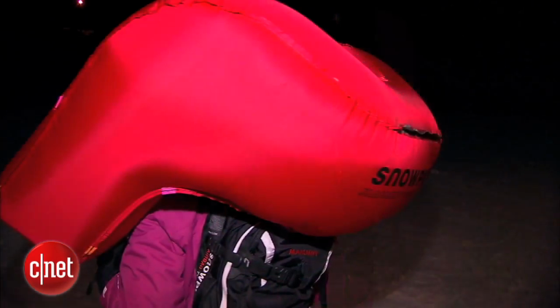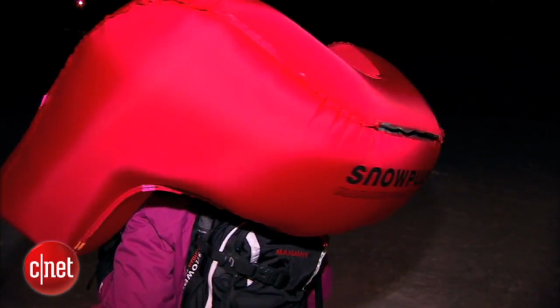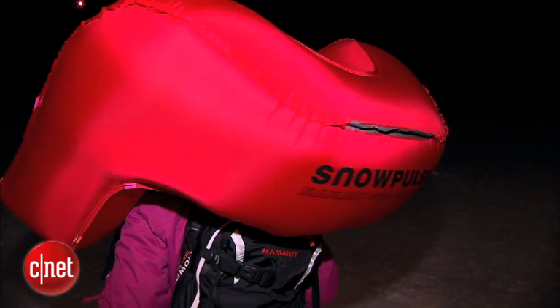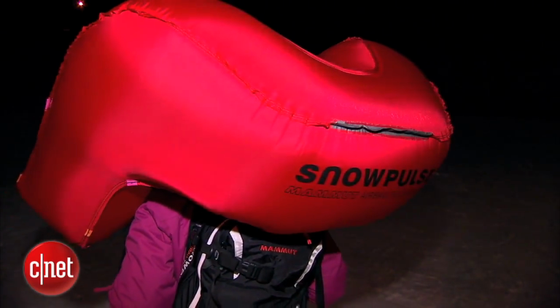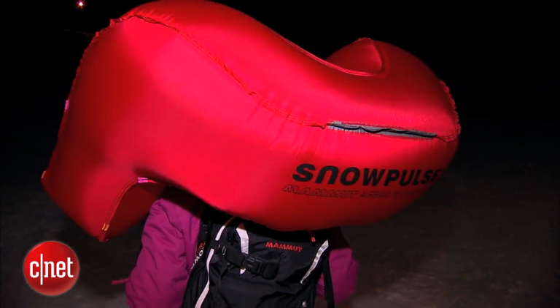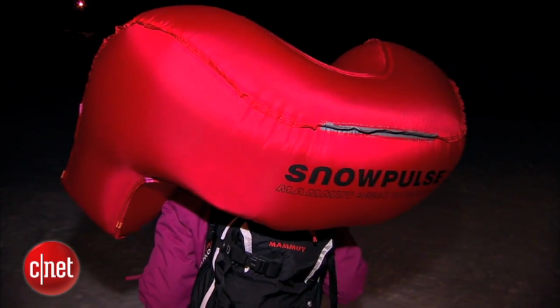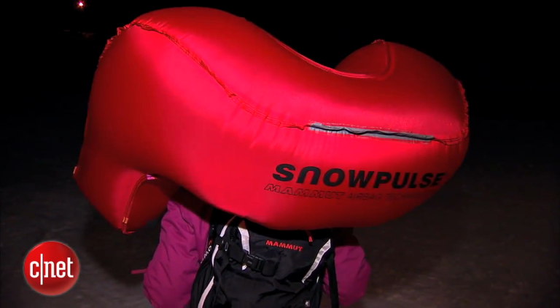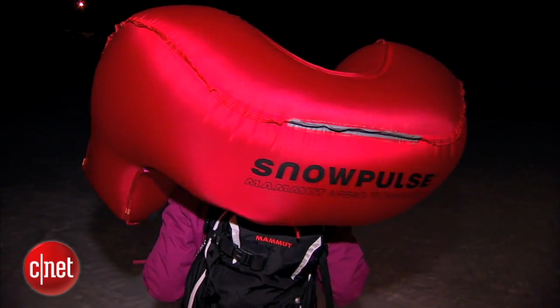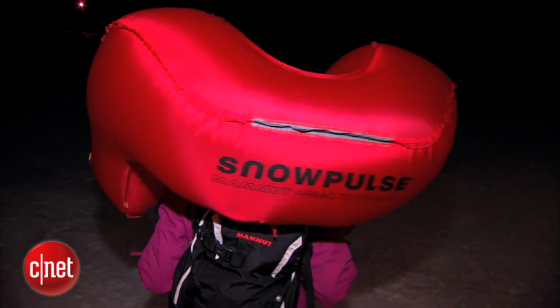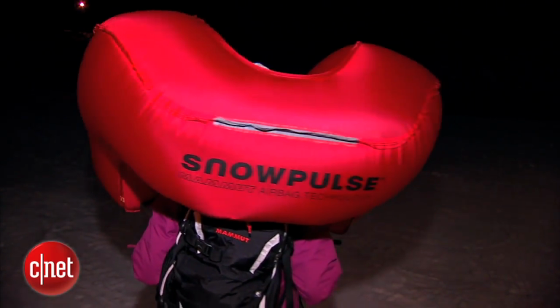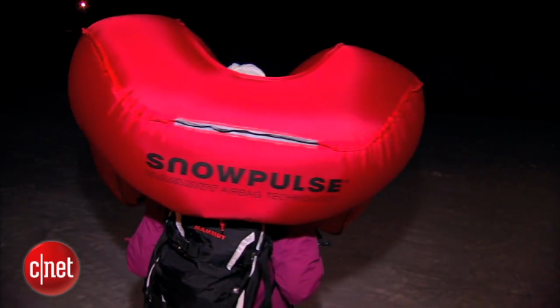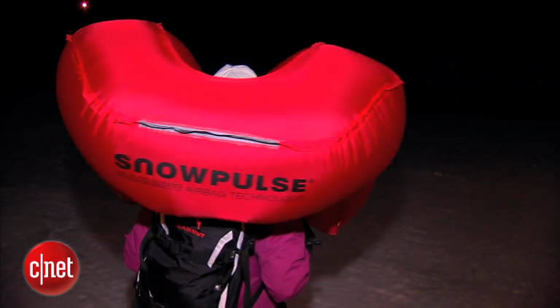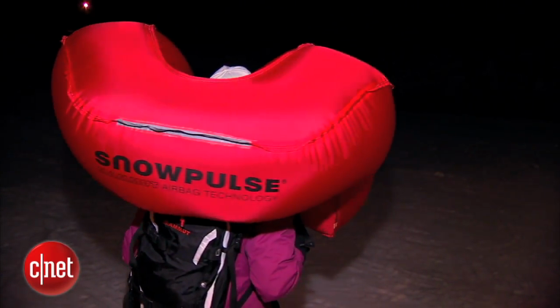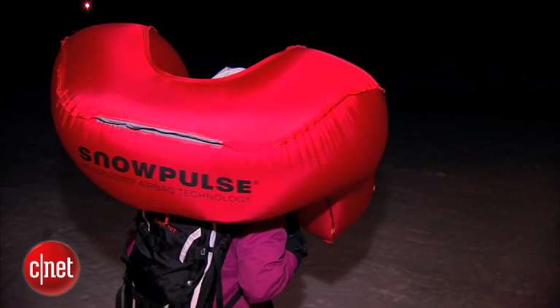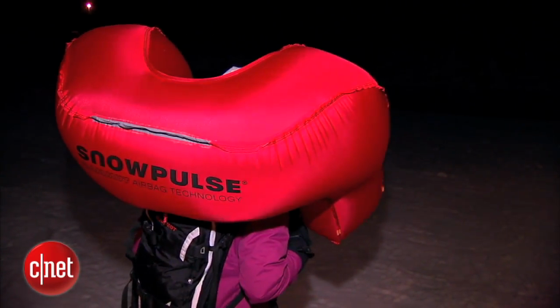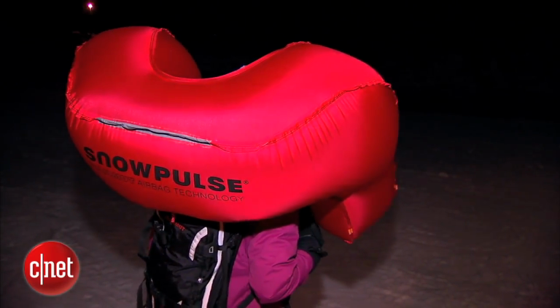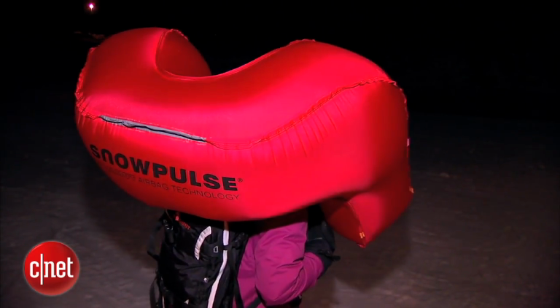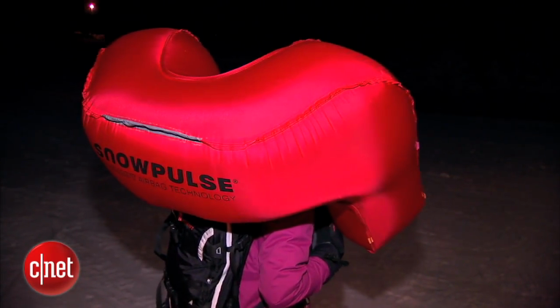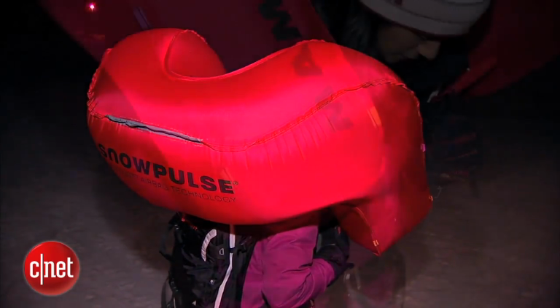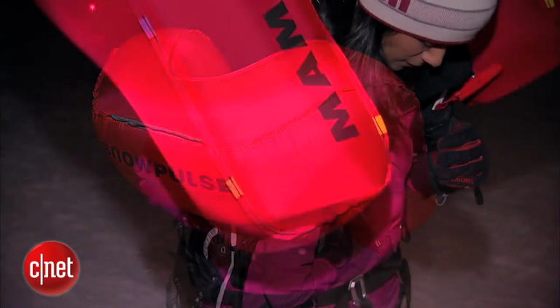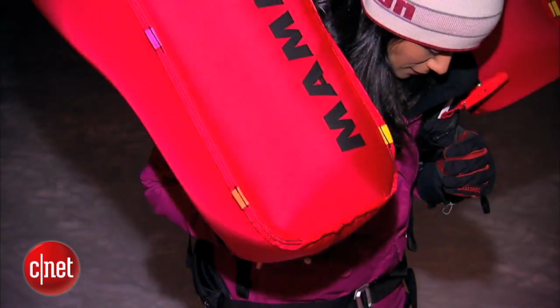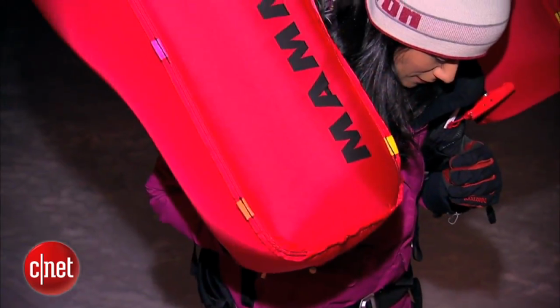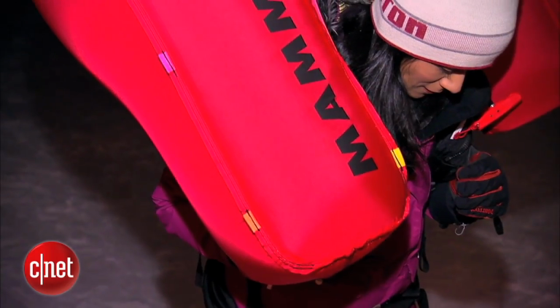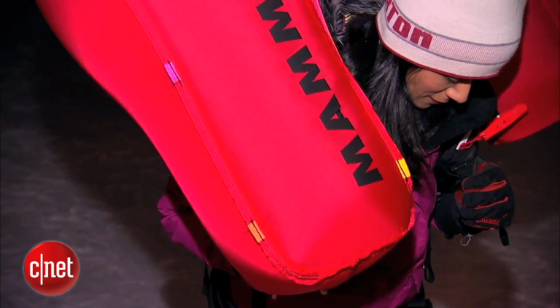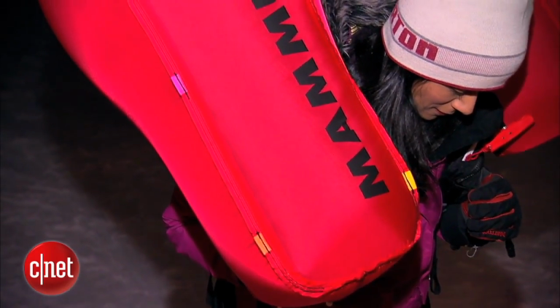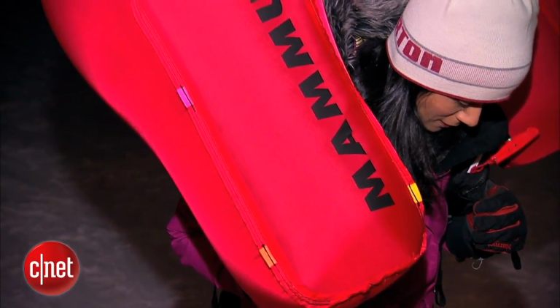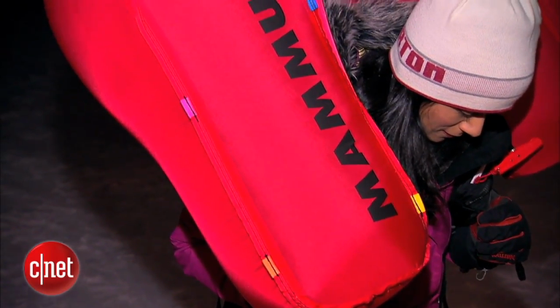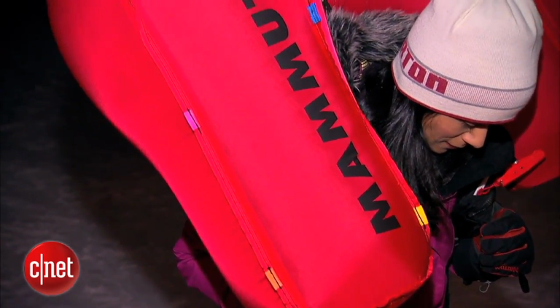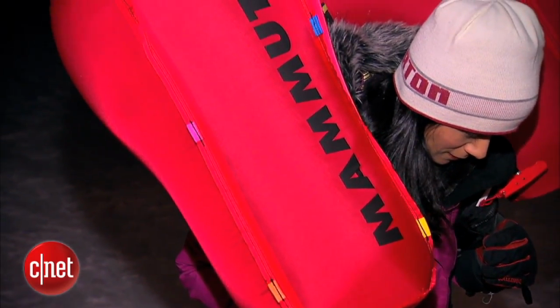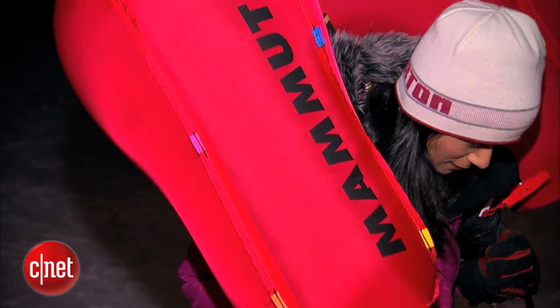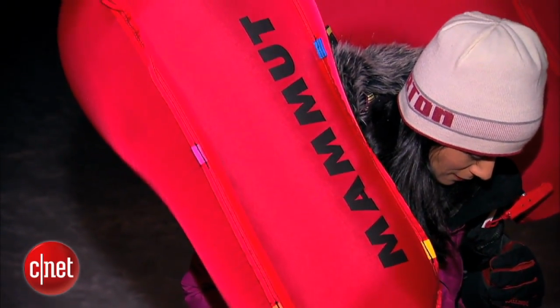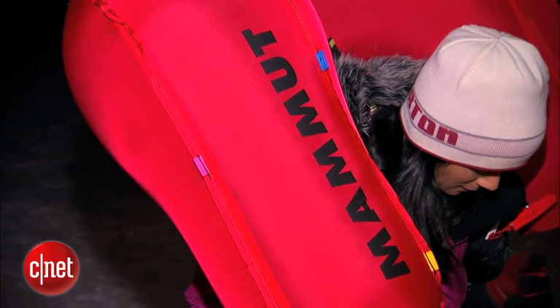The airbag system from Mammut, with its horseshoe shape, is designed to prevent head, neck, and chest injuries.